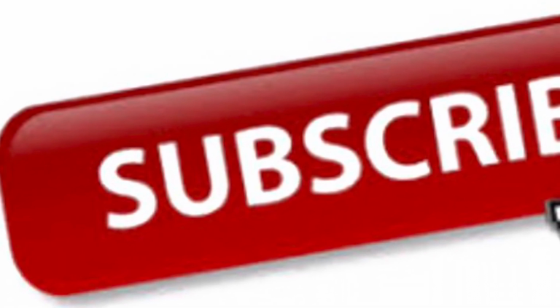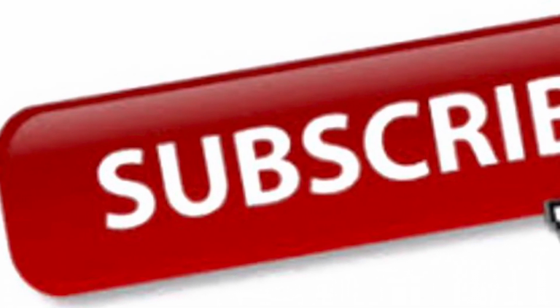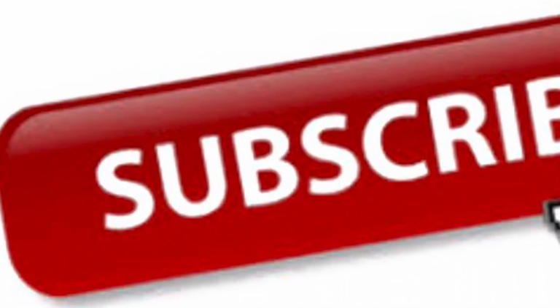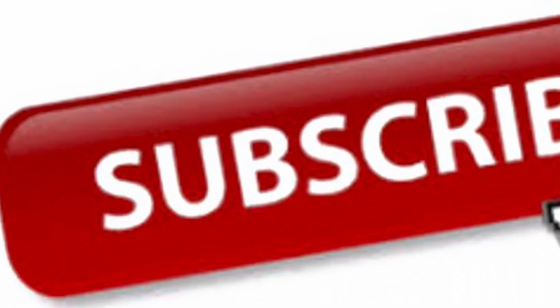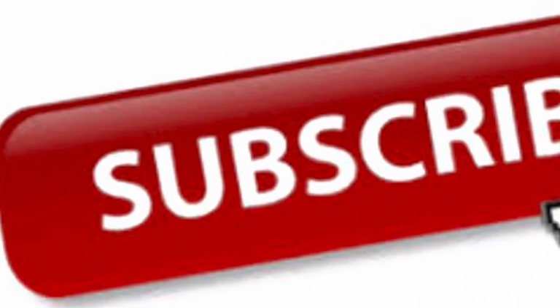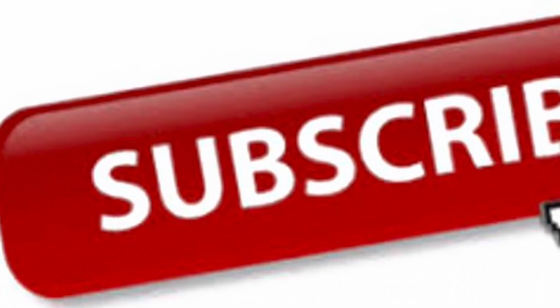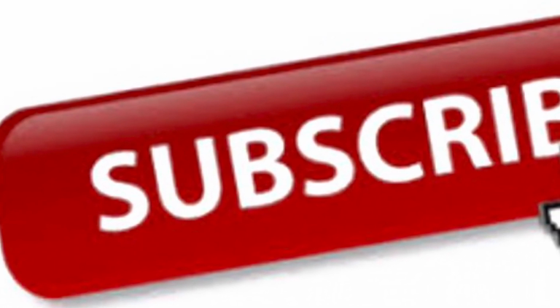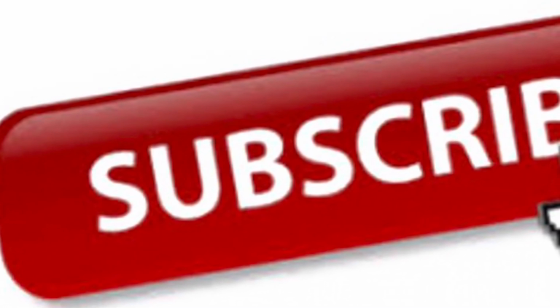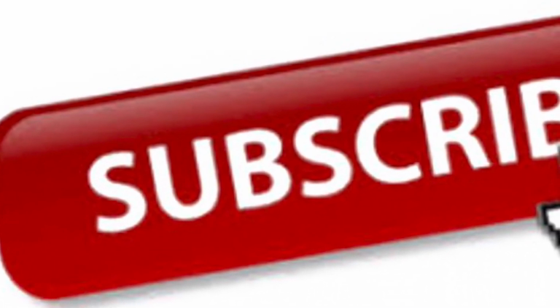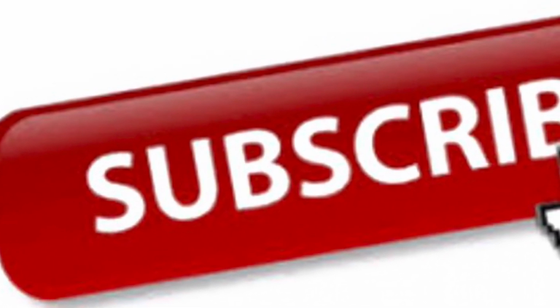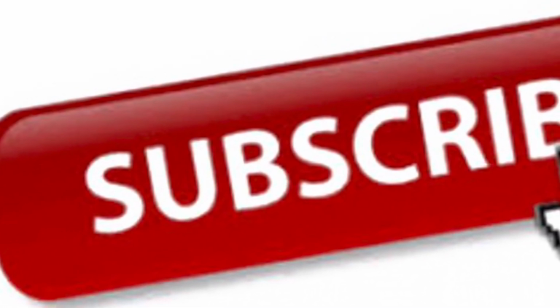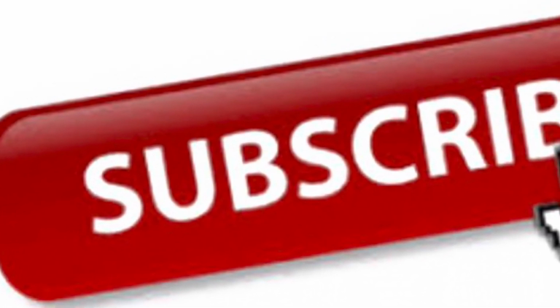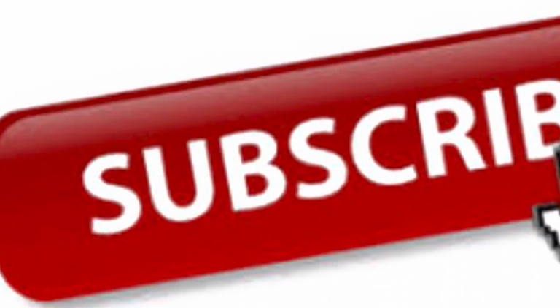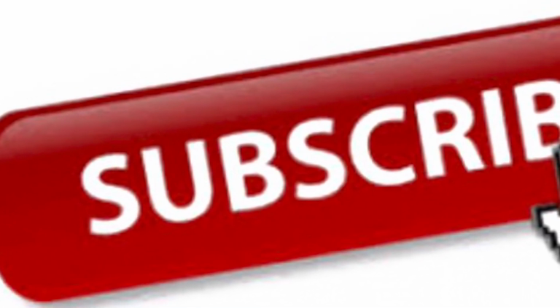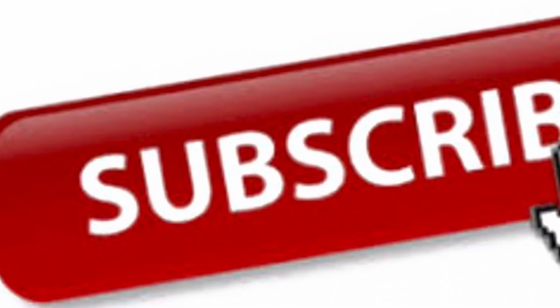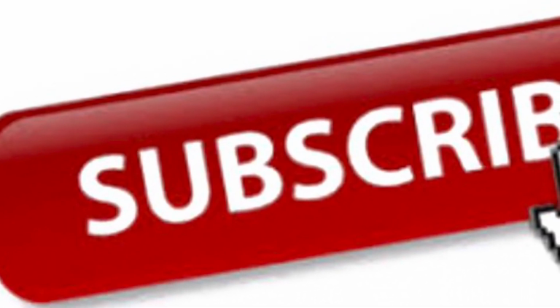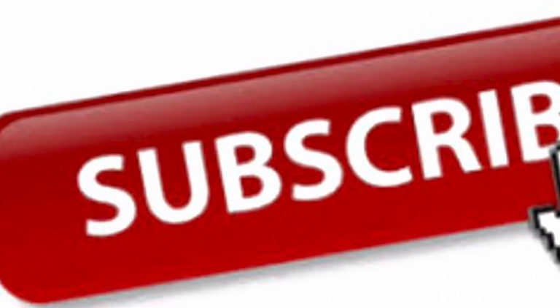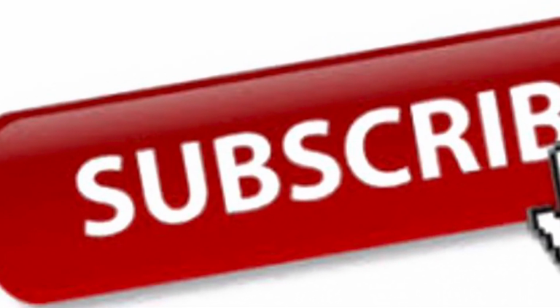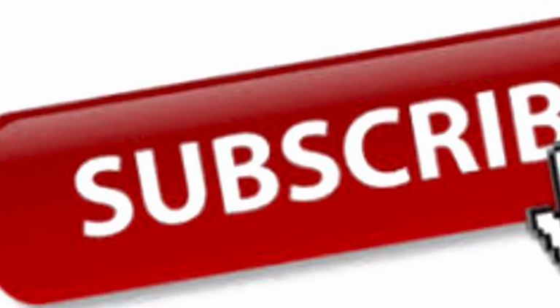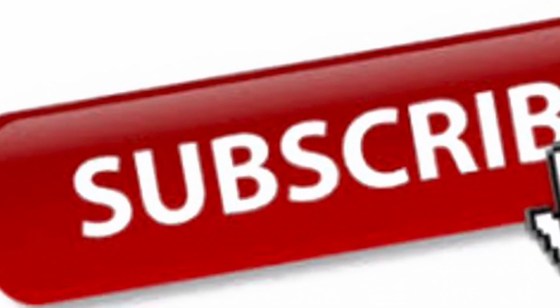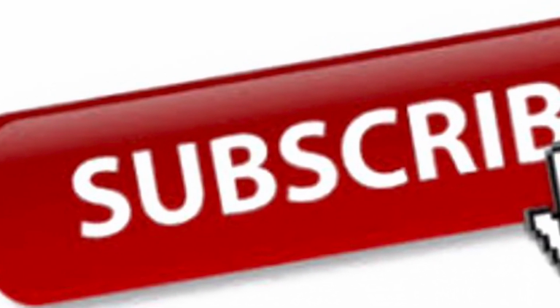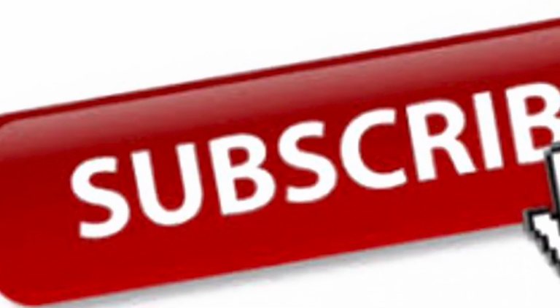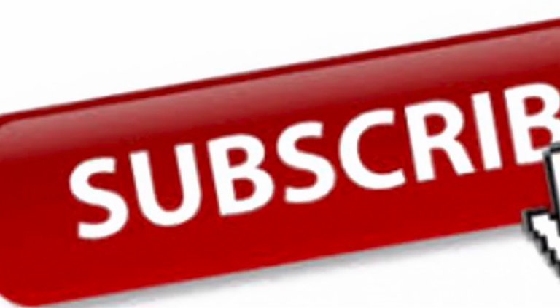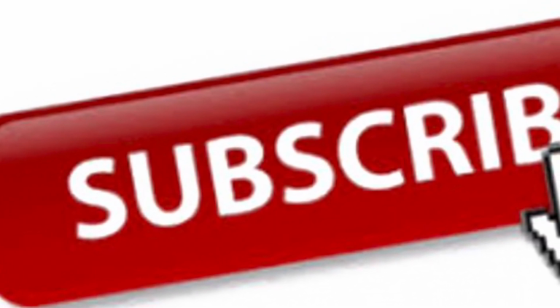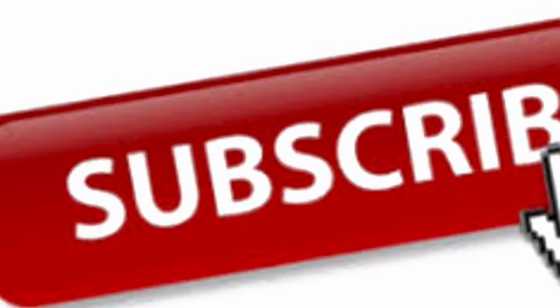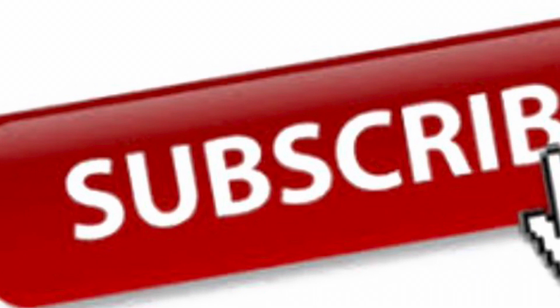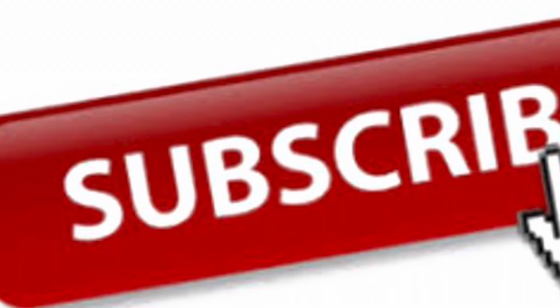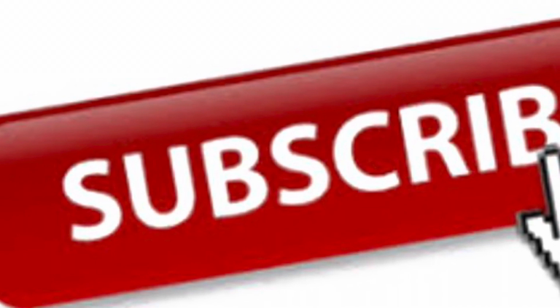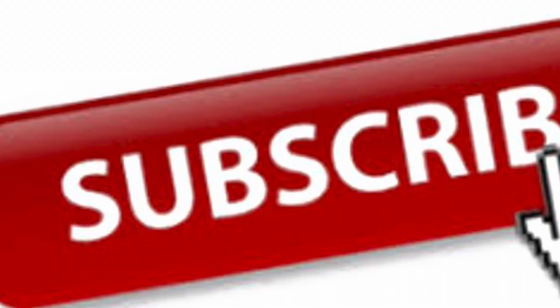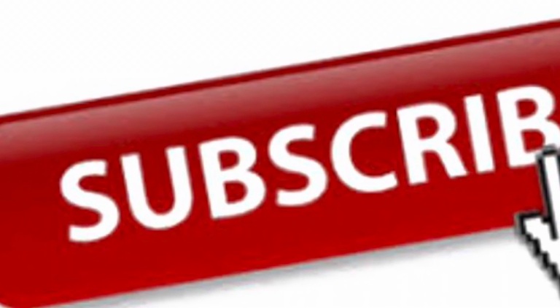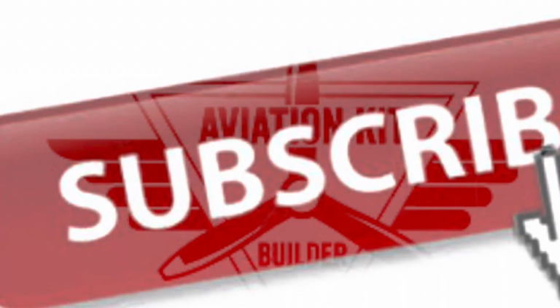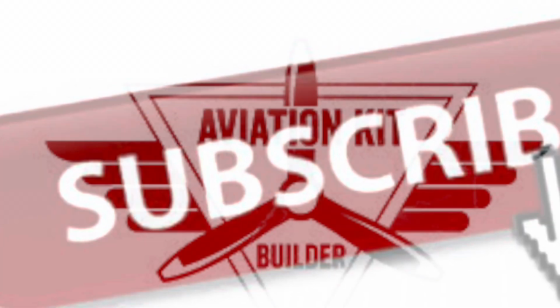That's it for this week. Like and subscribe — you'll keep getting alerts when I post updates.